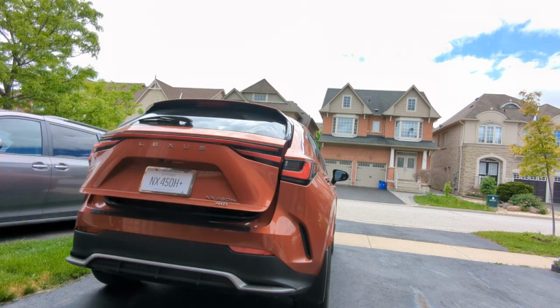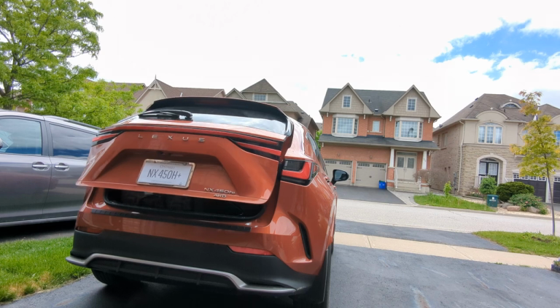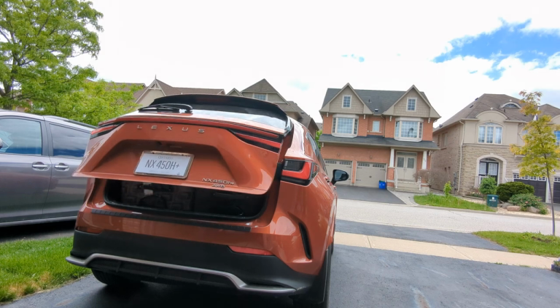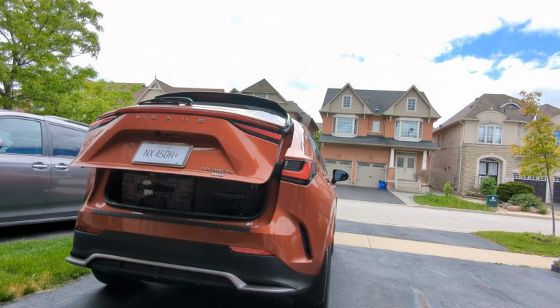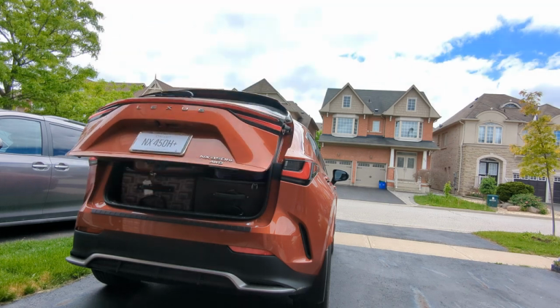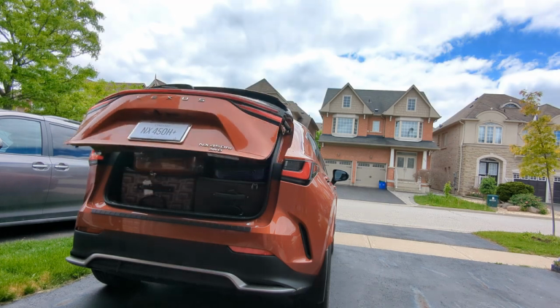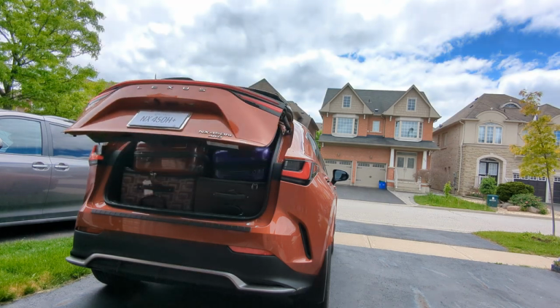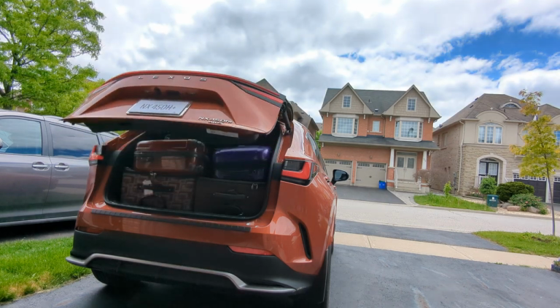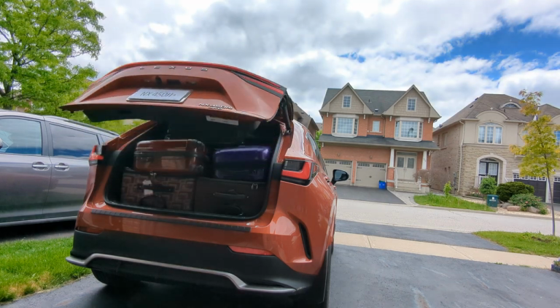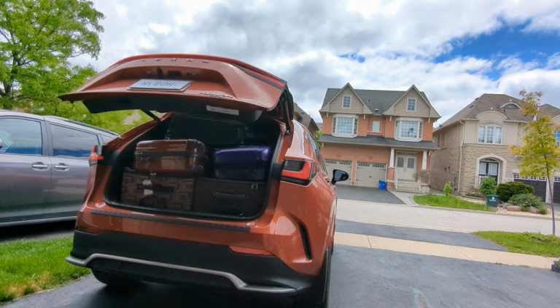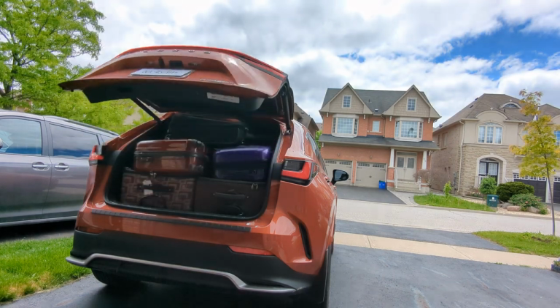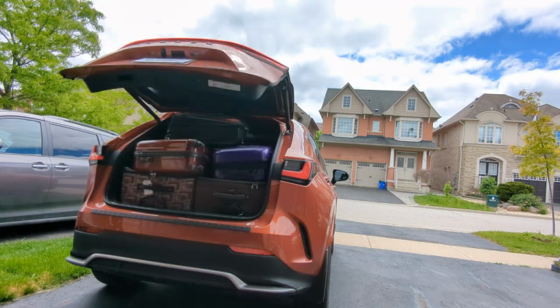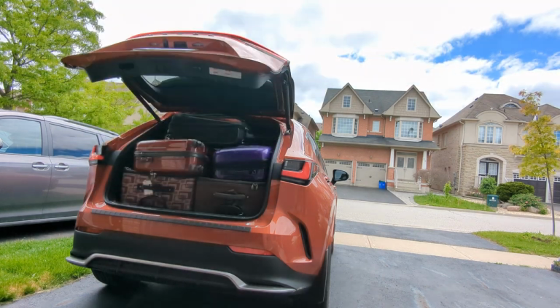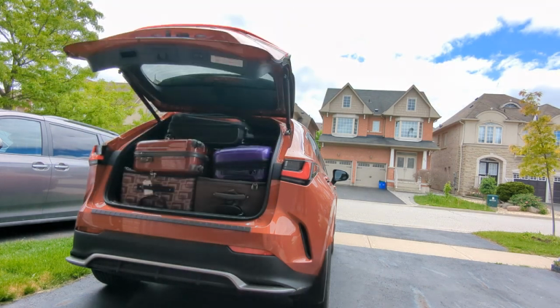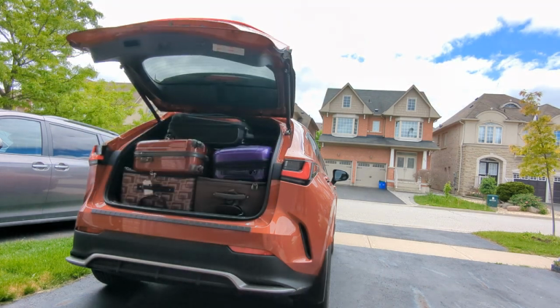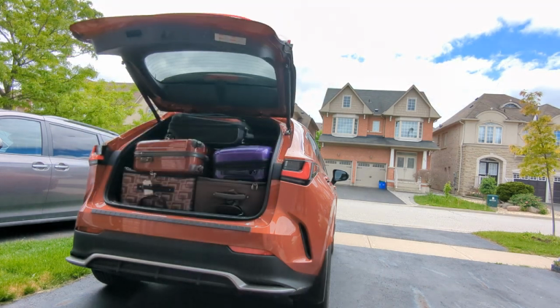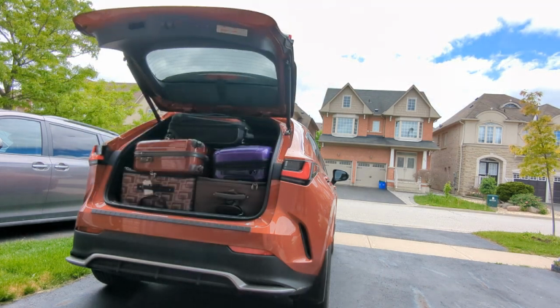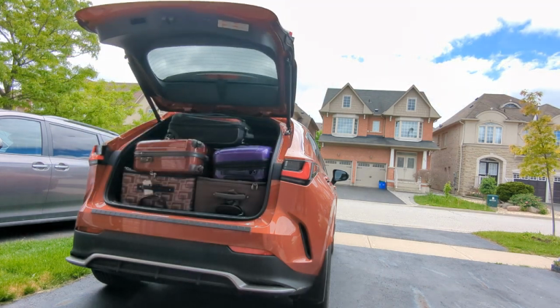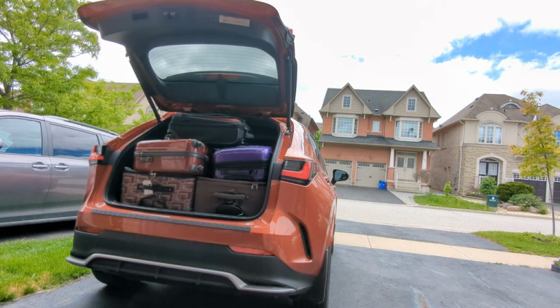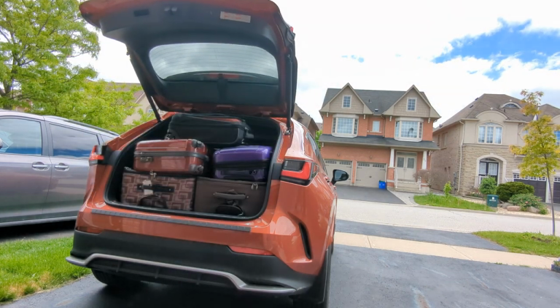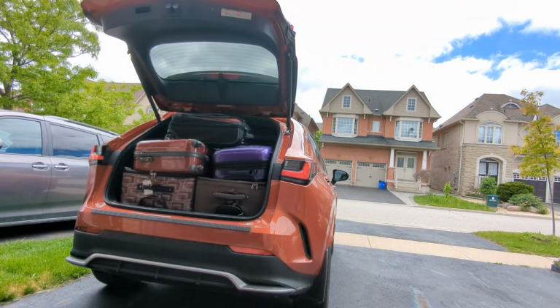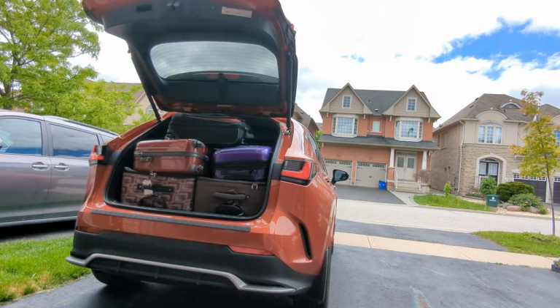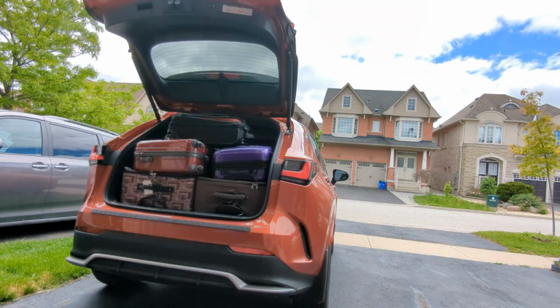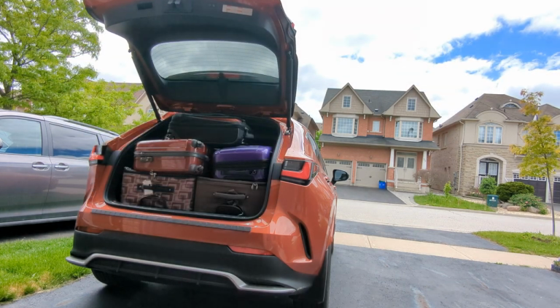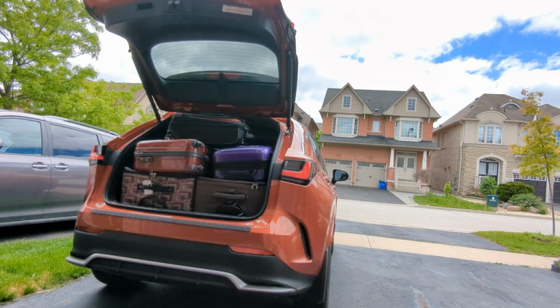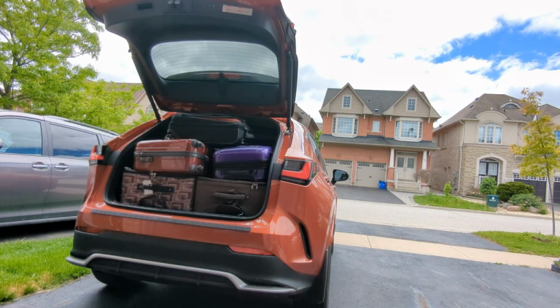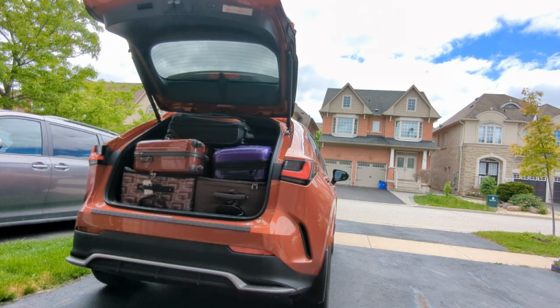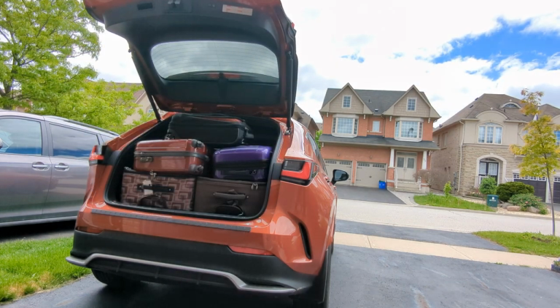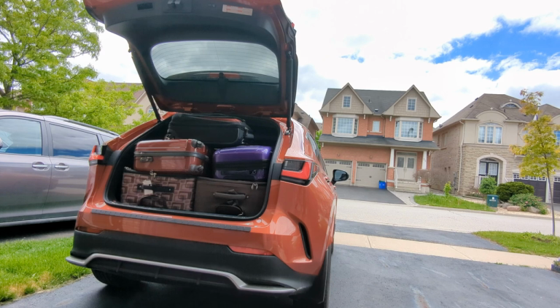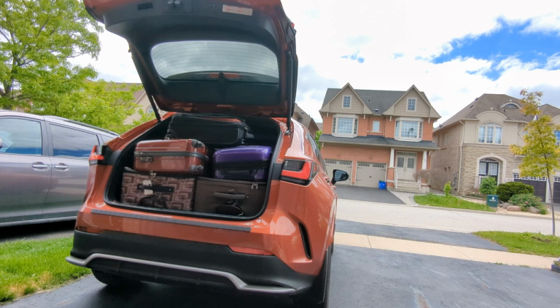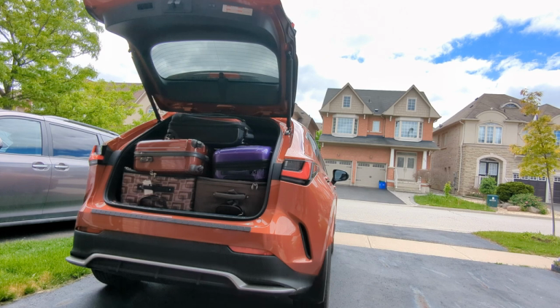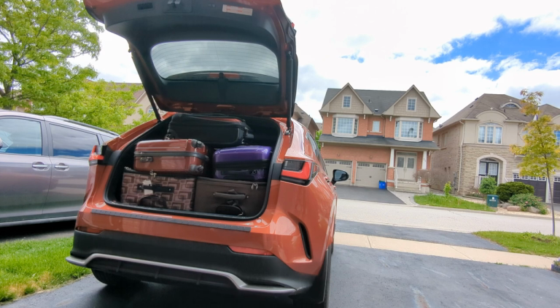Now we use the kick sensor to open the trunk, and you can see how easy it is to open the trunk with the kick sensor.